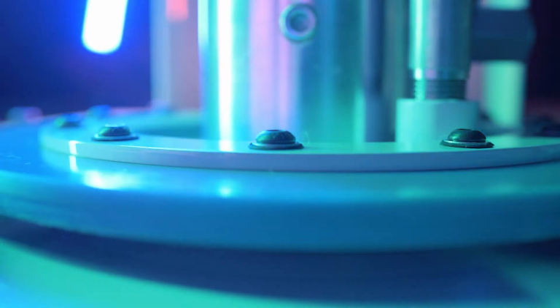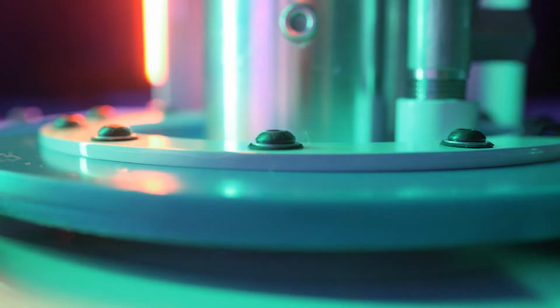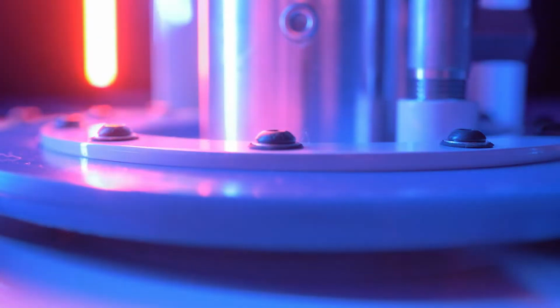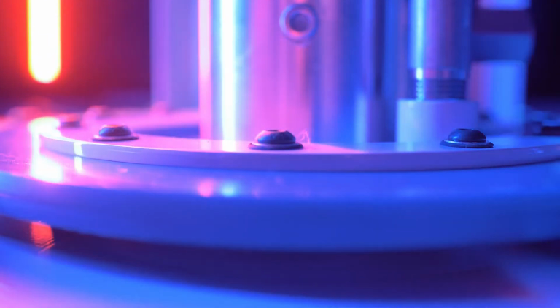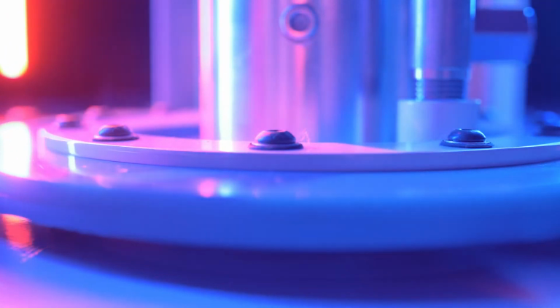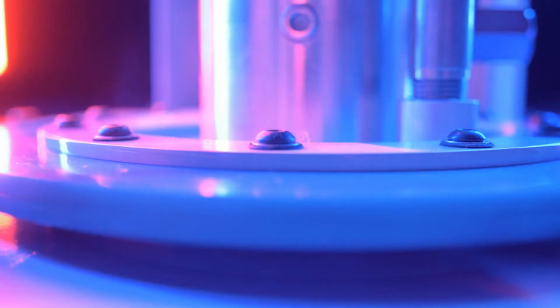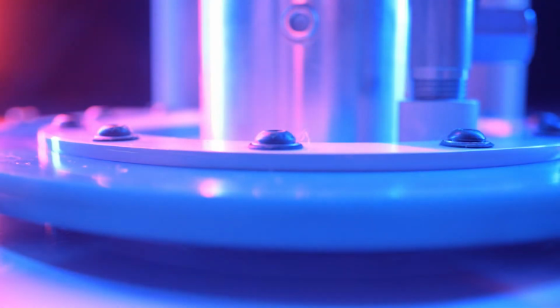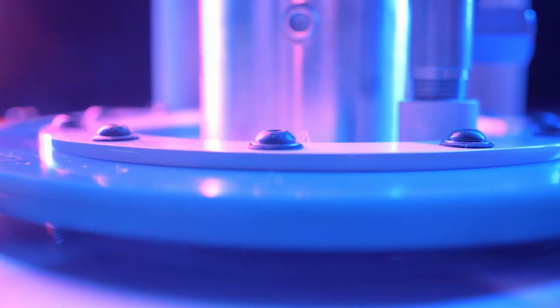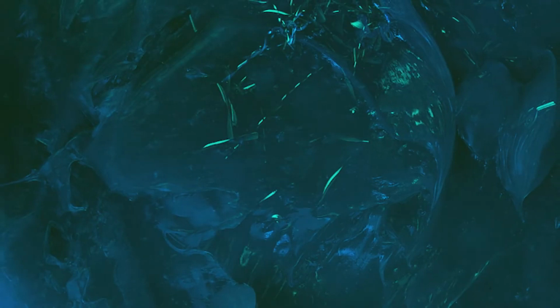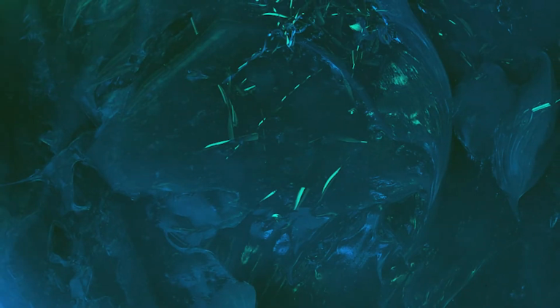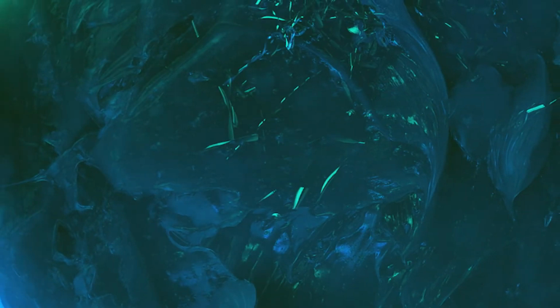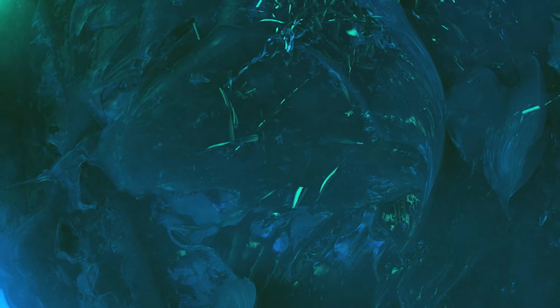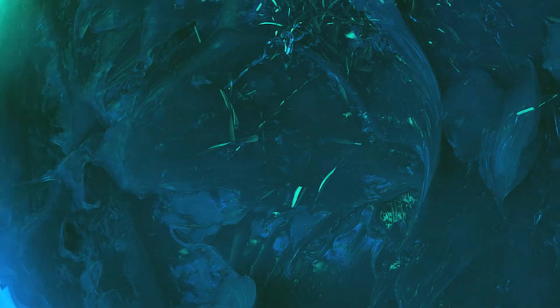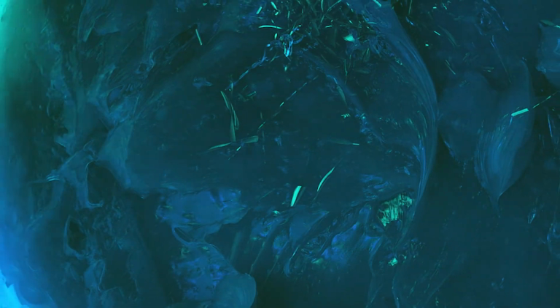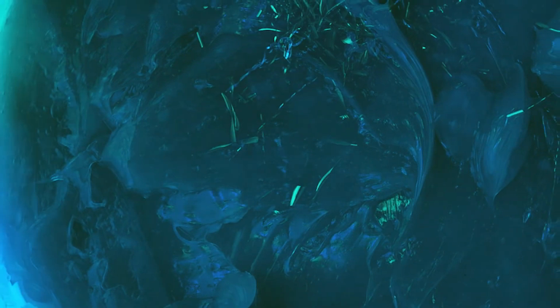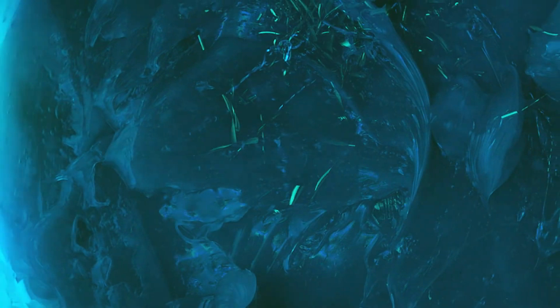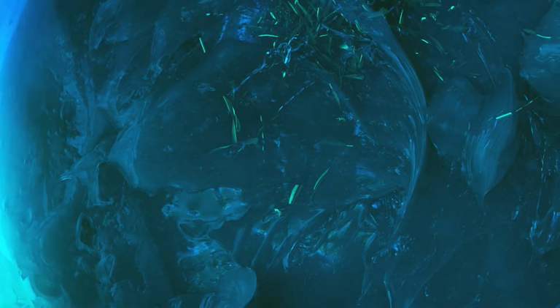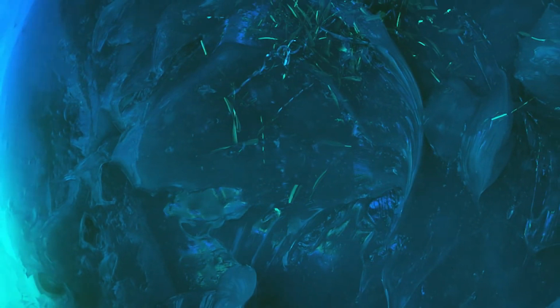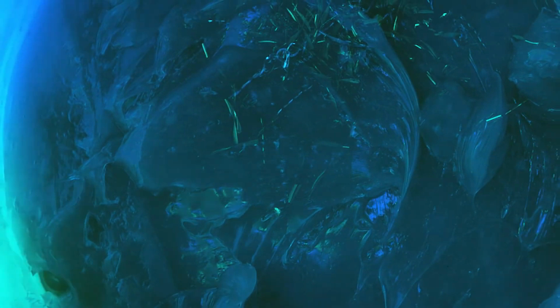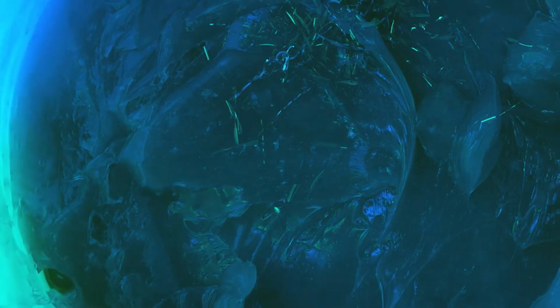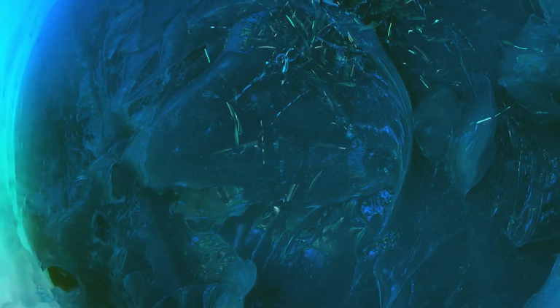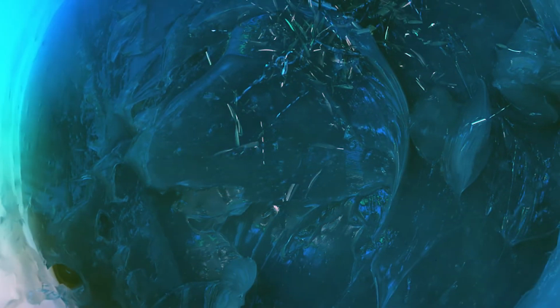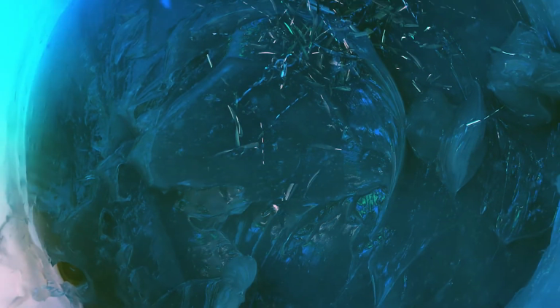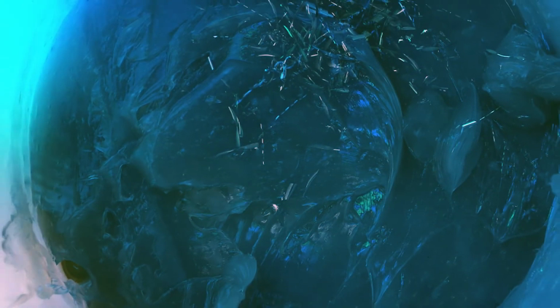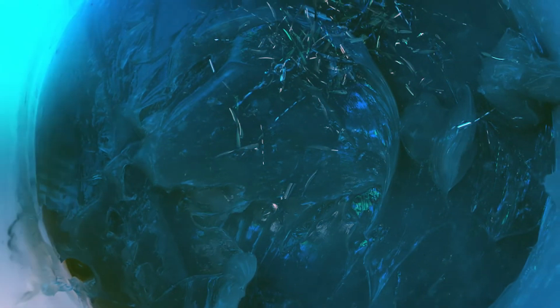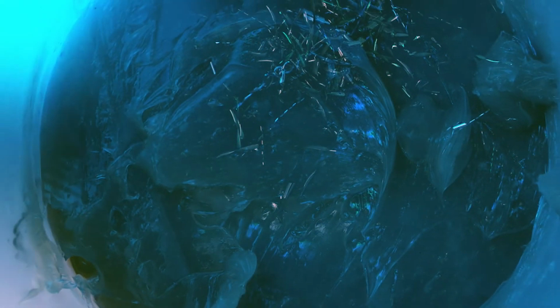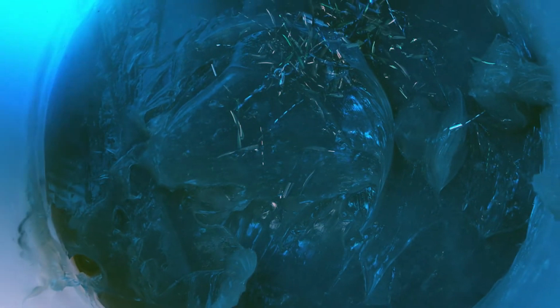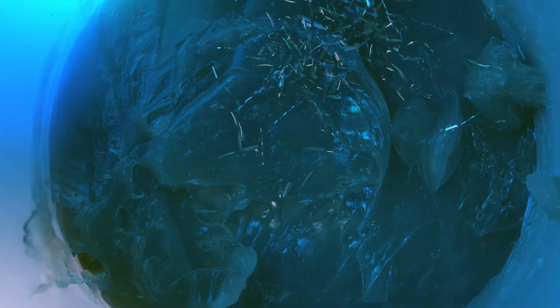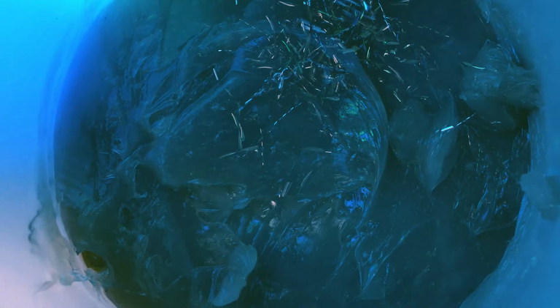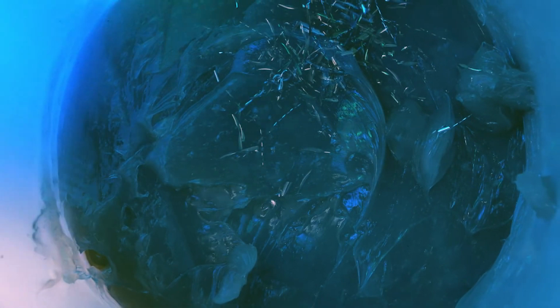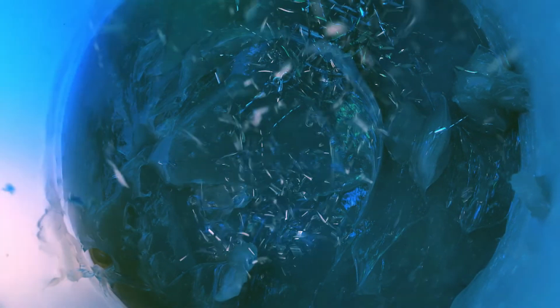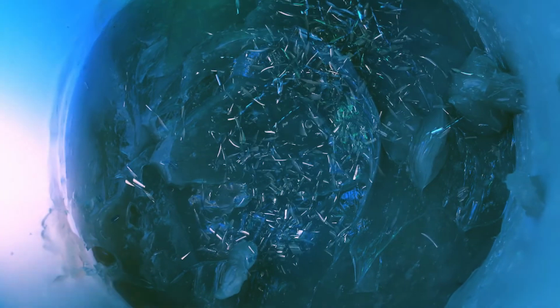Metal shavings and other debris can damage your dispensing products and your part, so it's vital you prevent them from polluting your project.